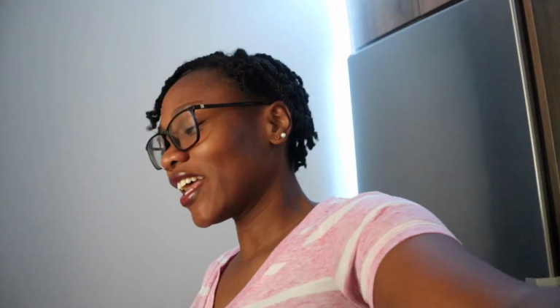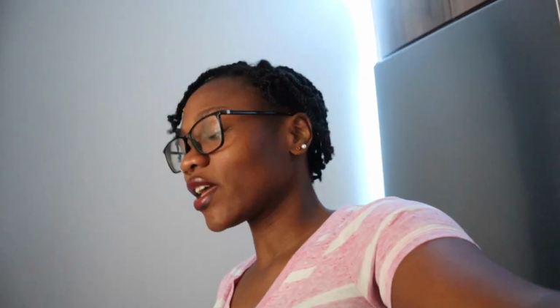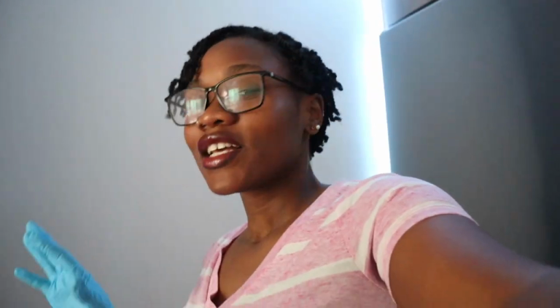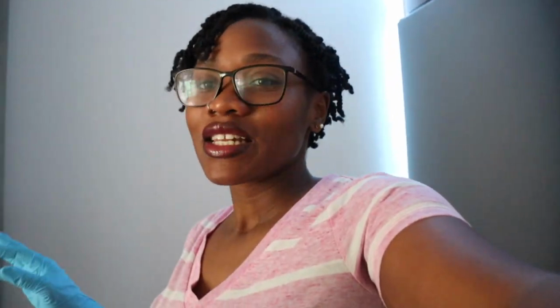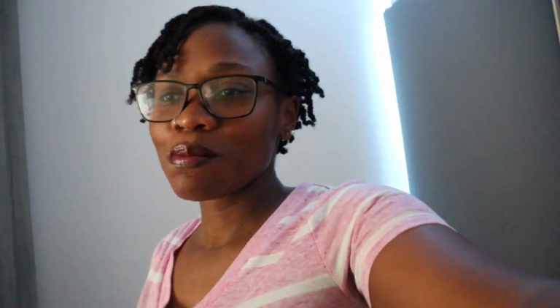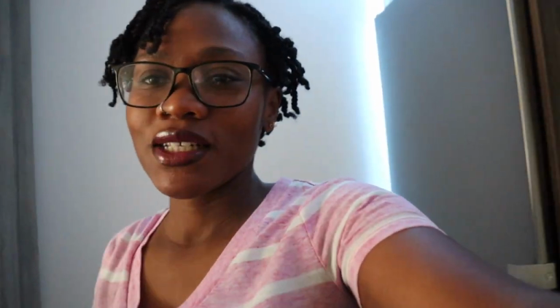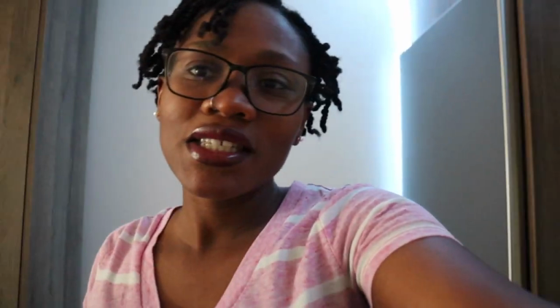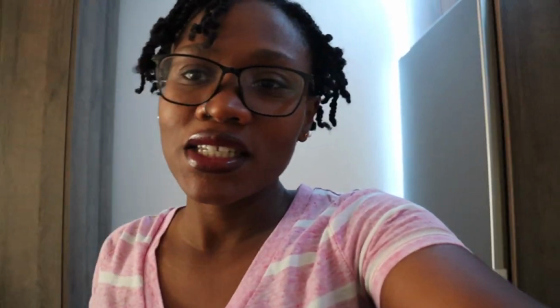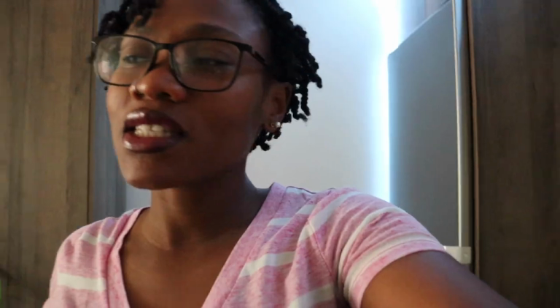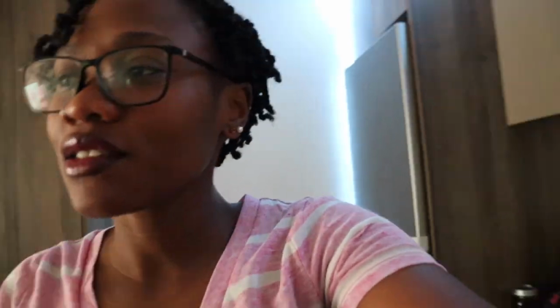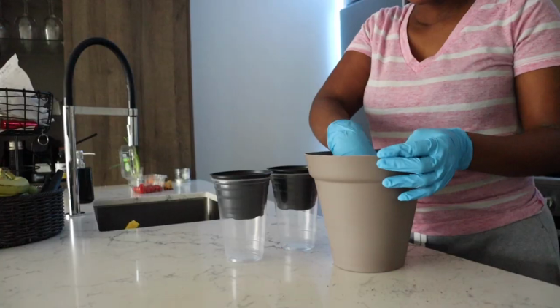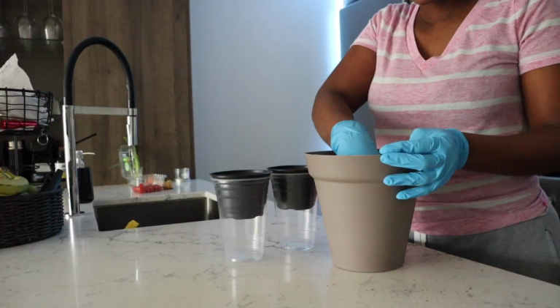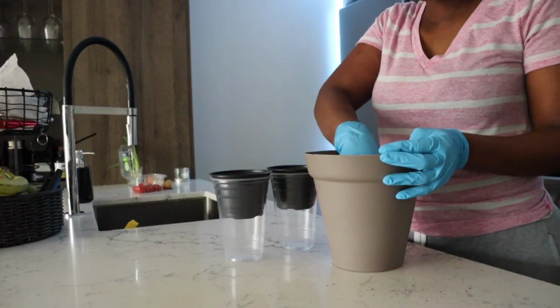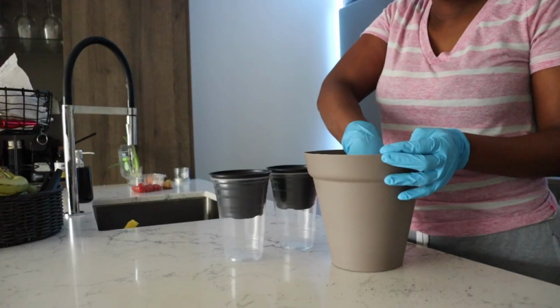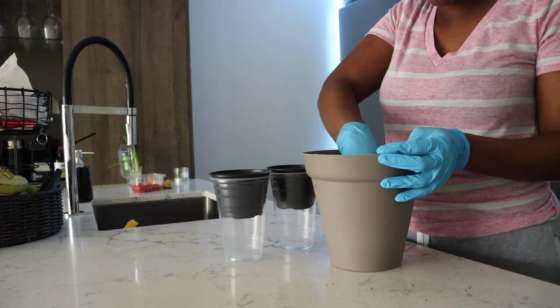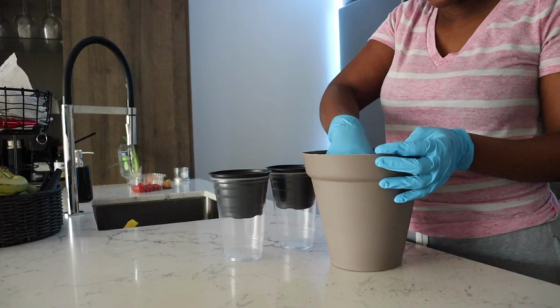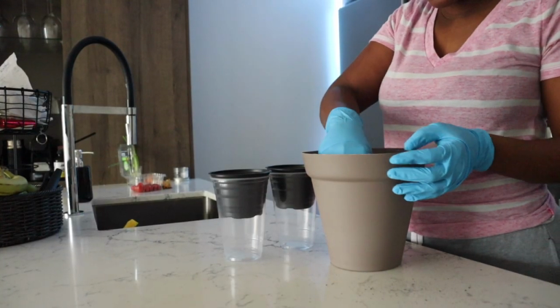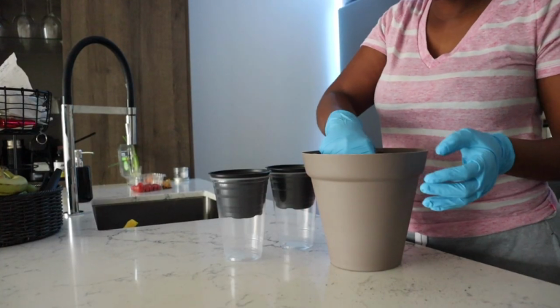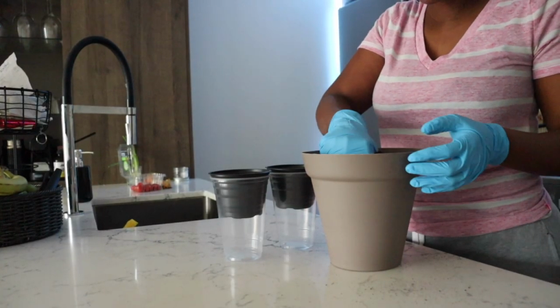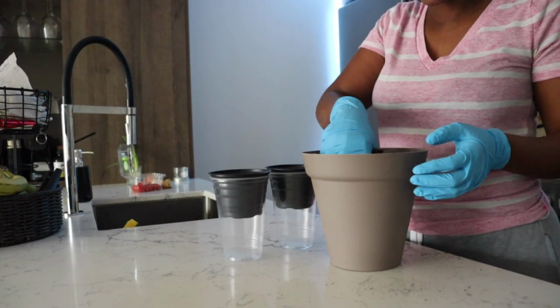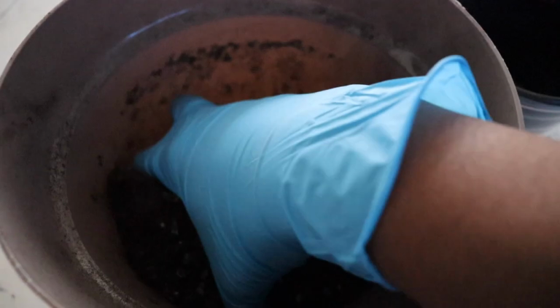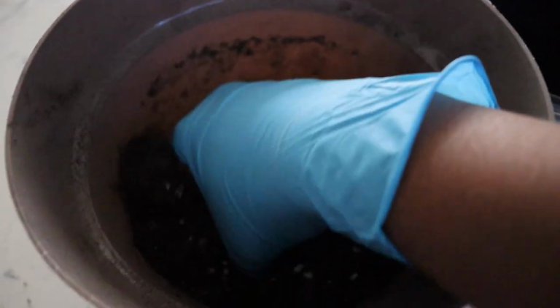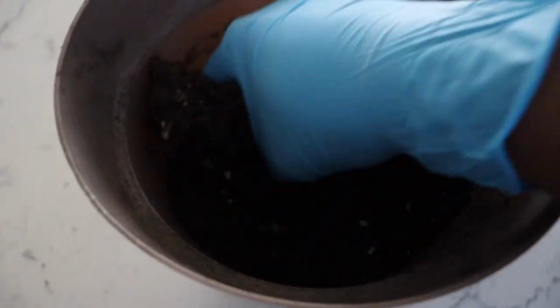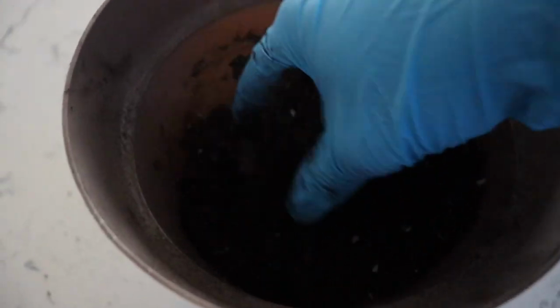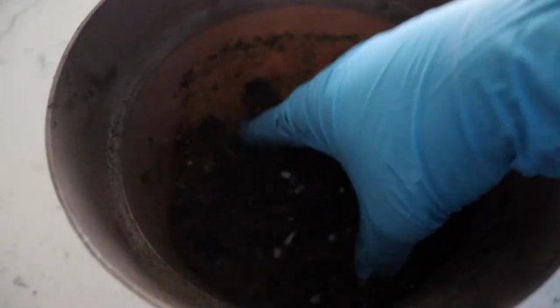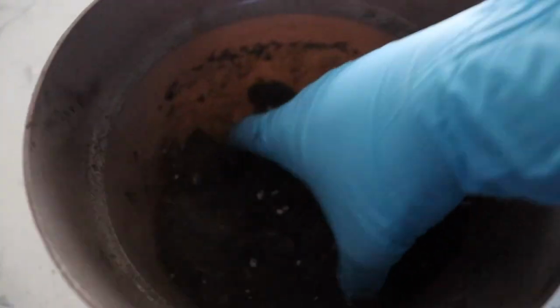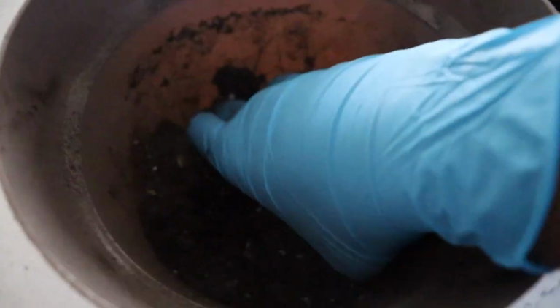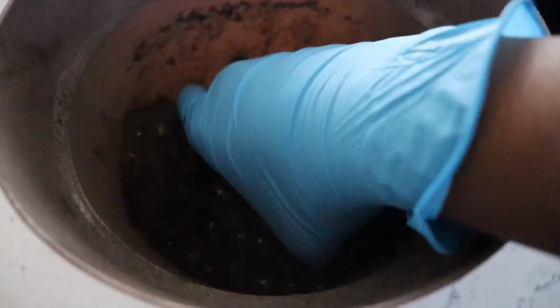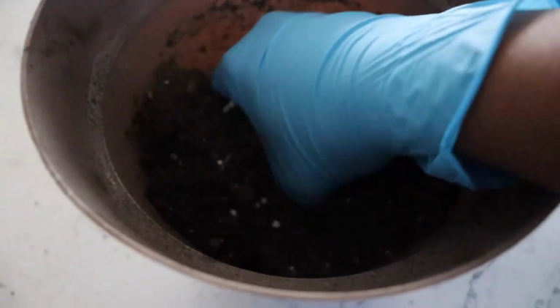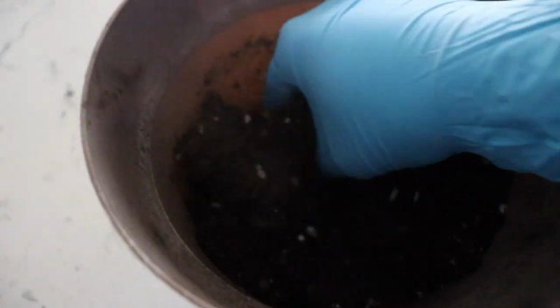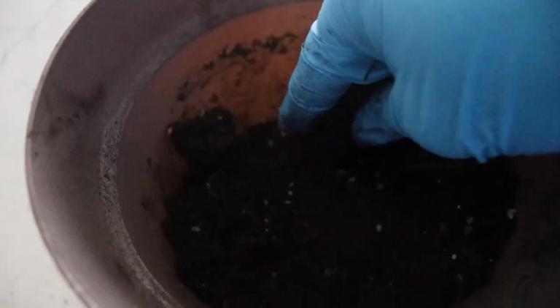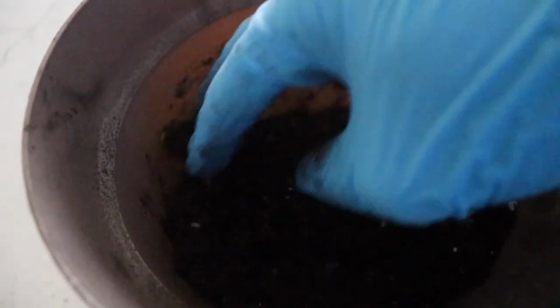Let's plant these seeds! I'm using old soil, so I'm just going to crush it — it's very dry.